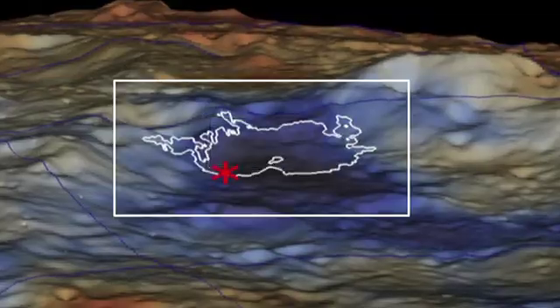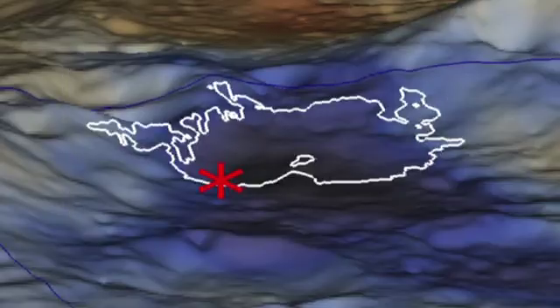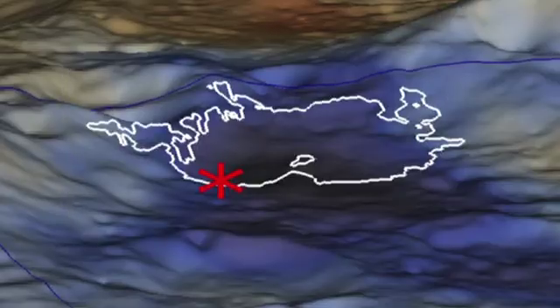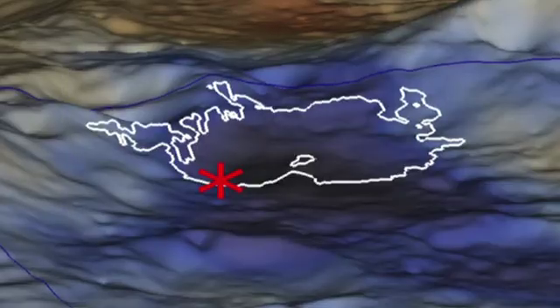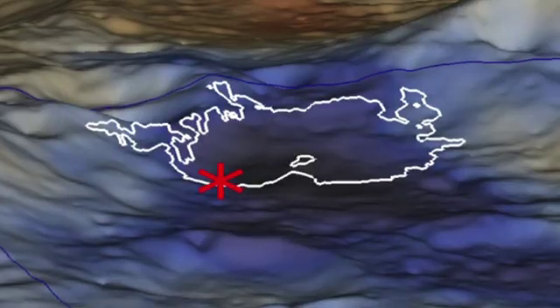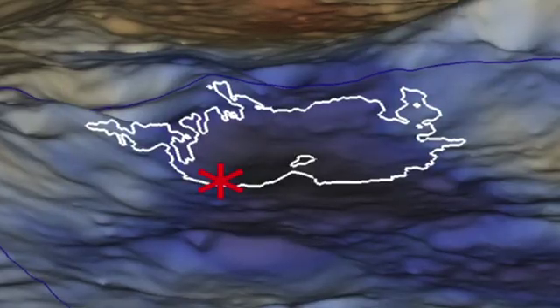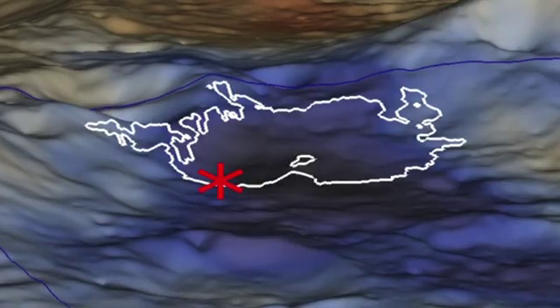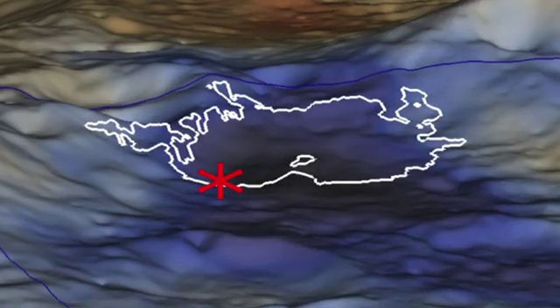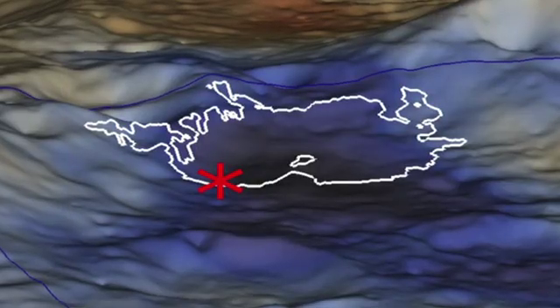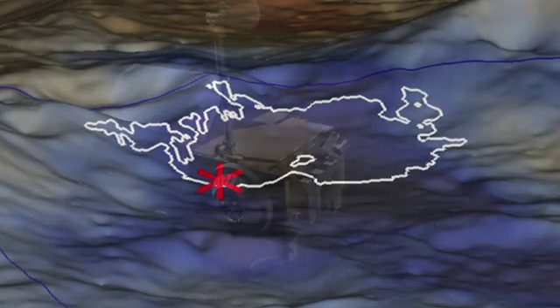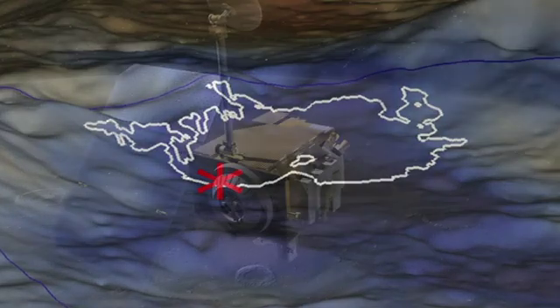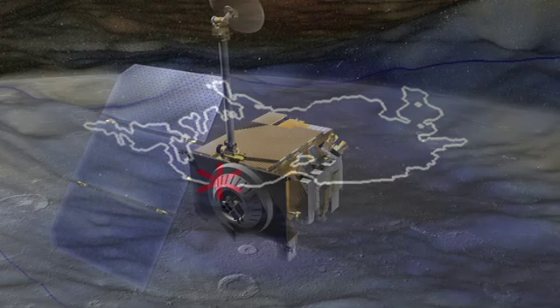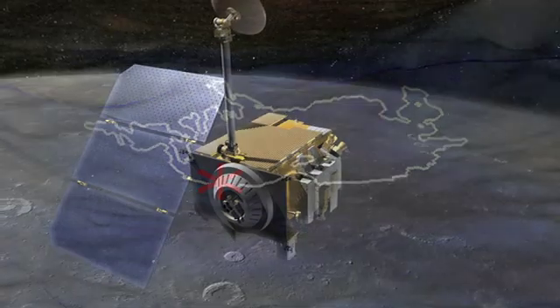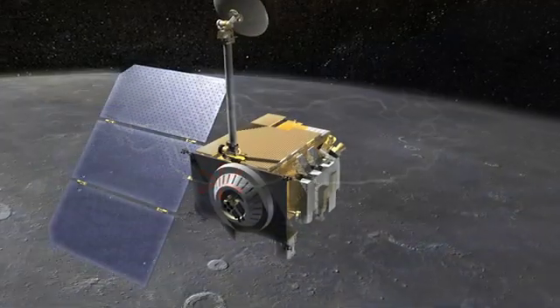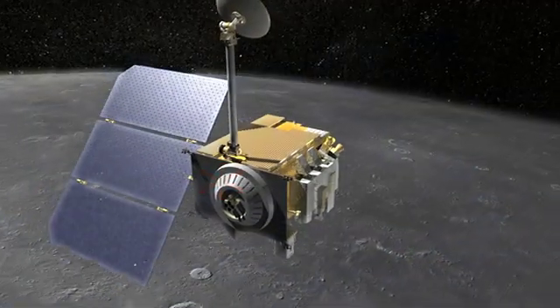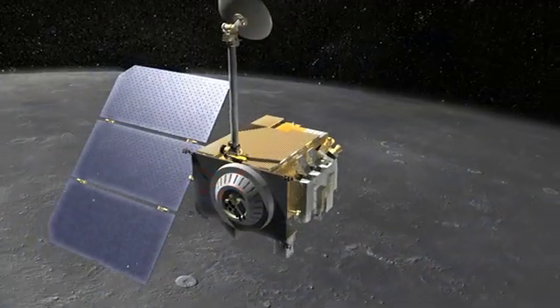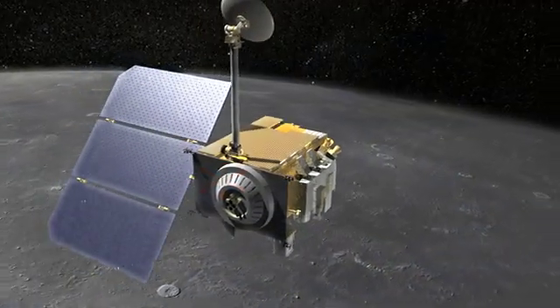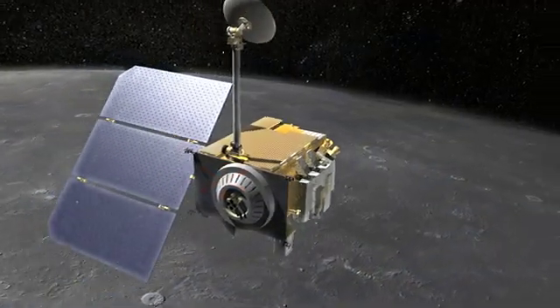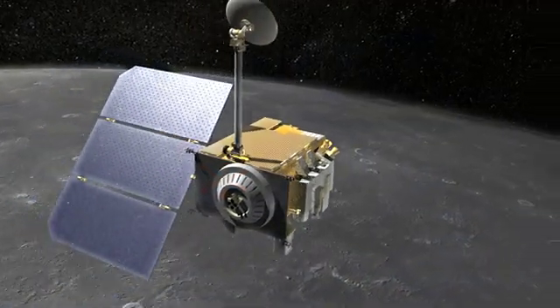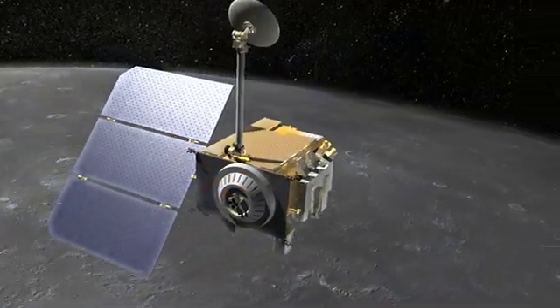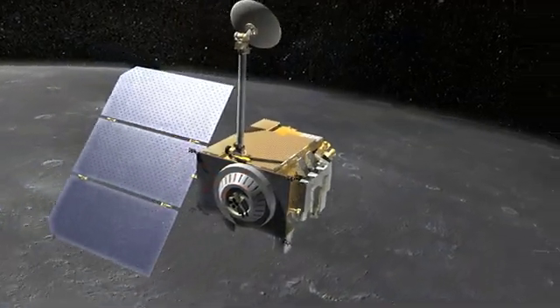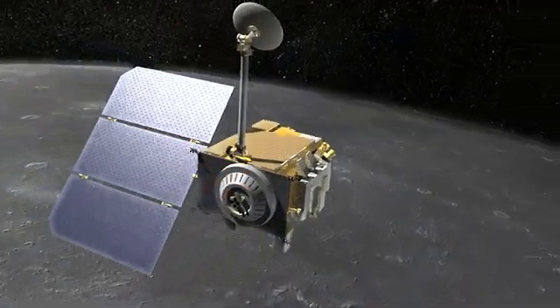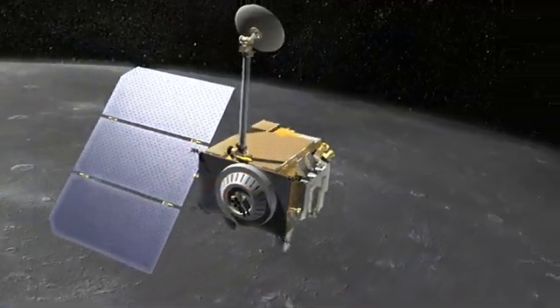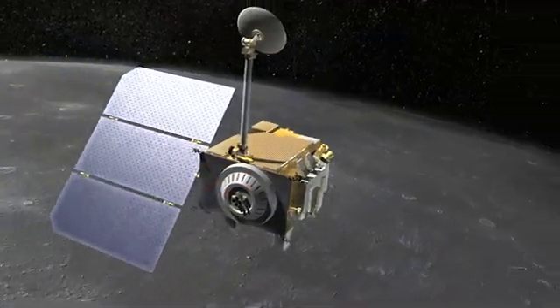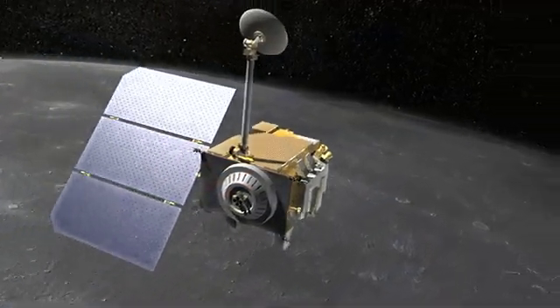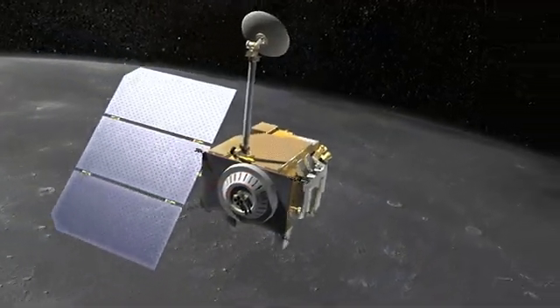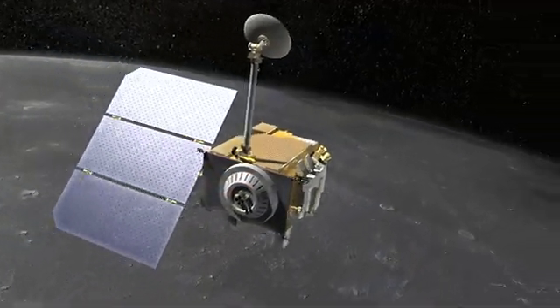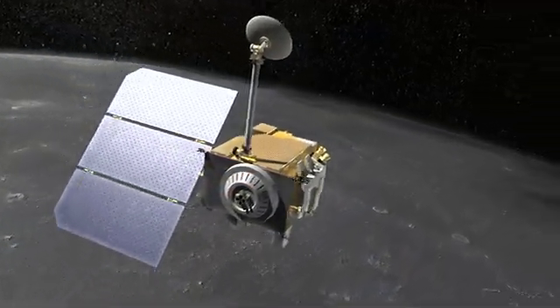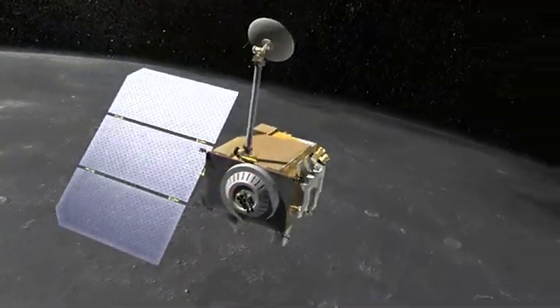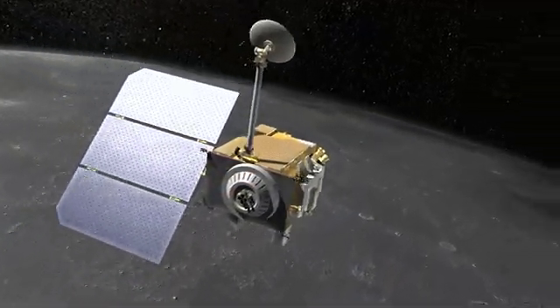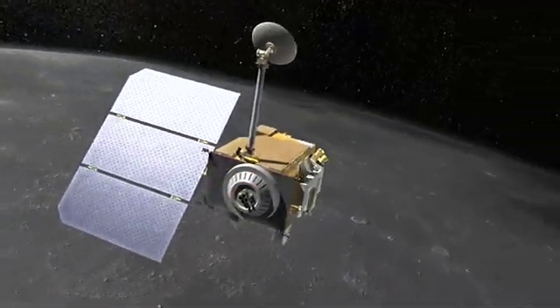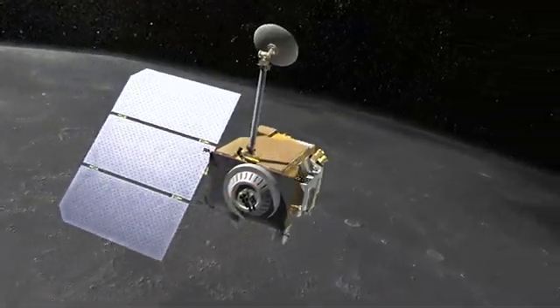All in all, these results both complement LCROSS findings and paved the way for future study of Earth's own satellite.